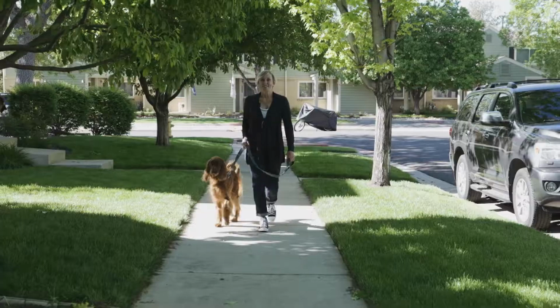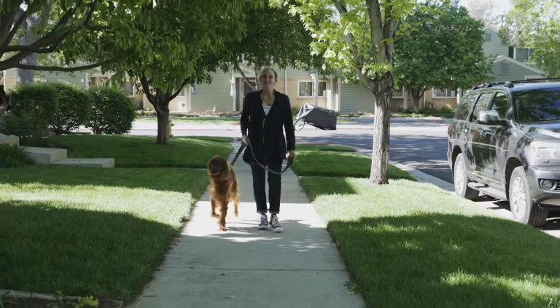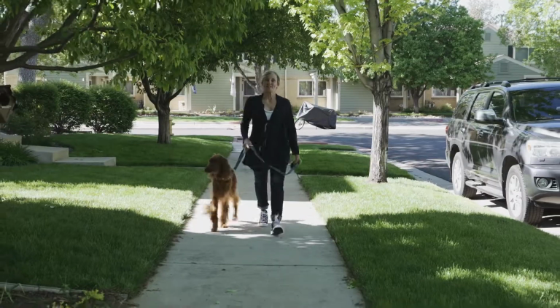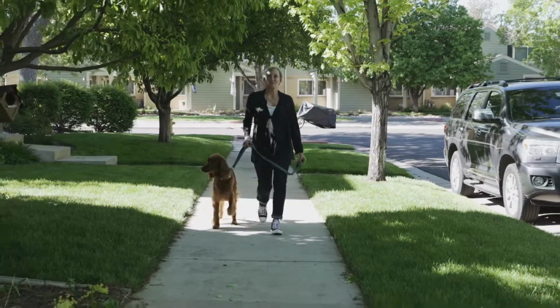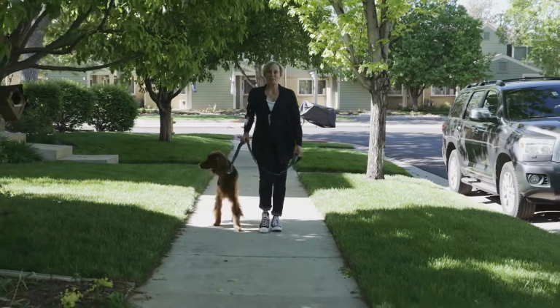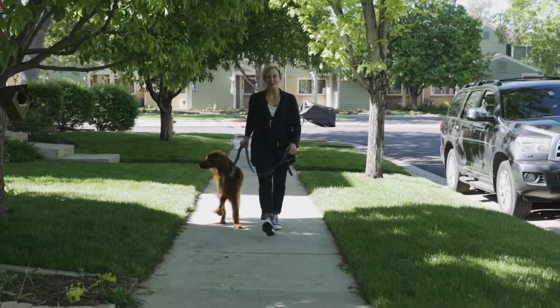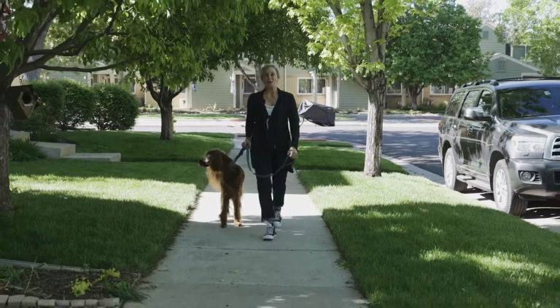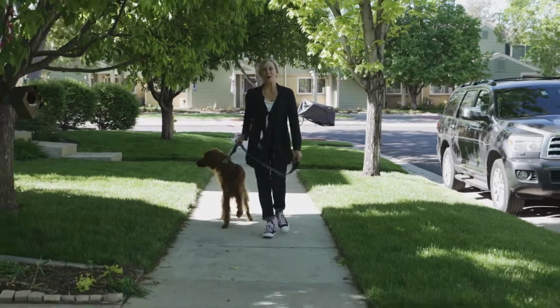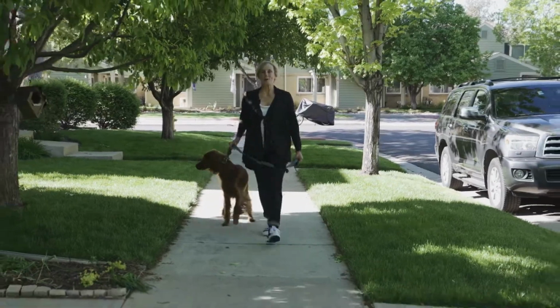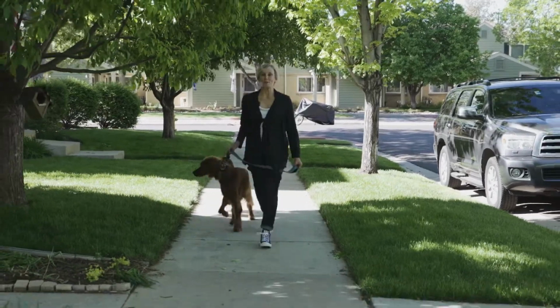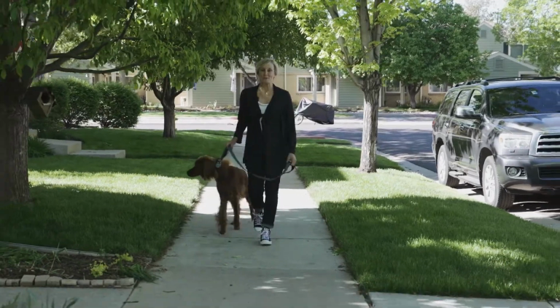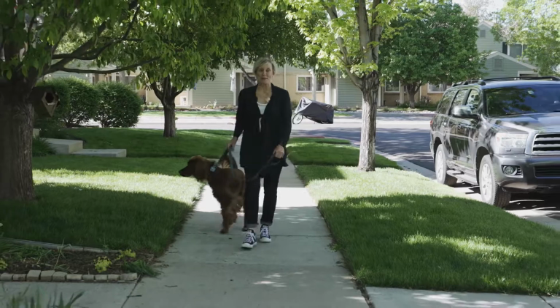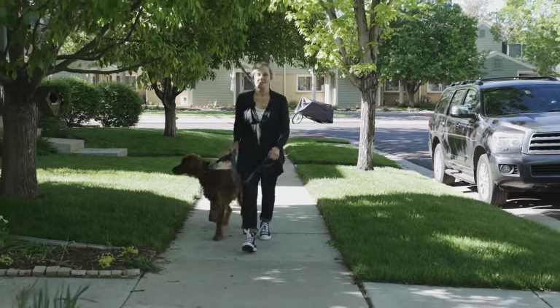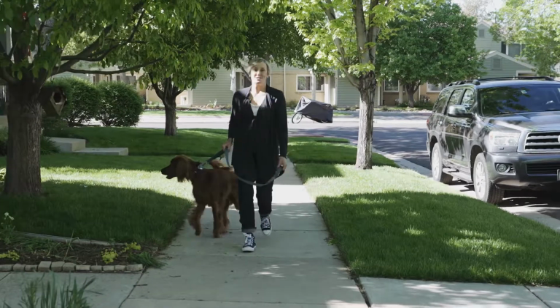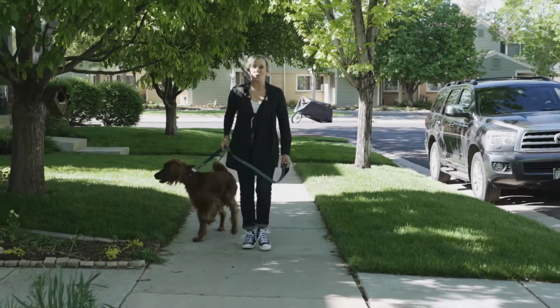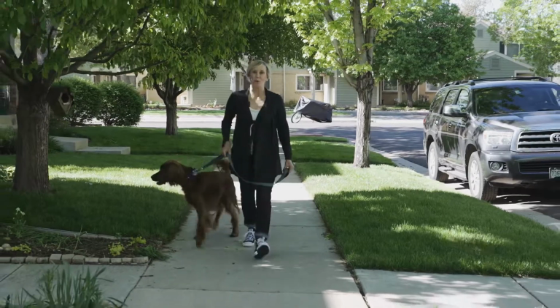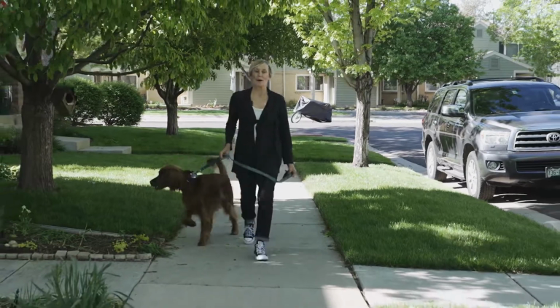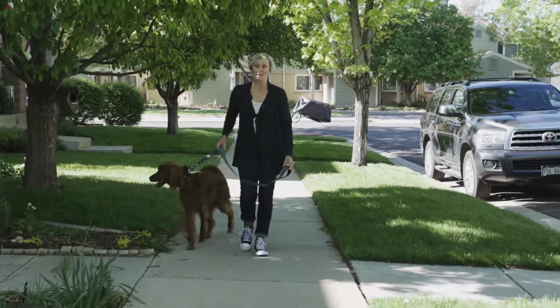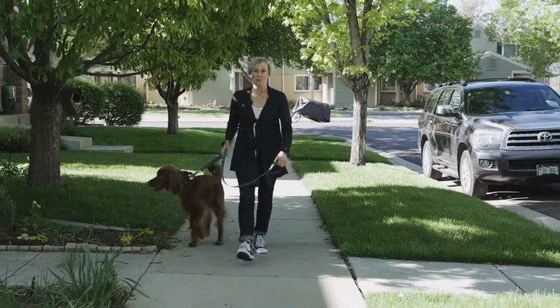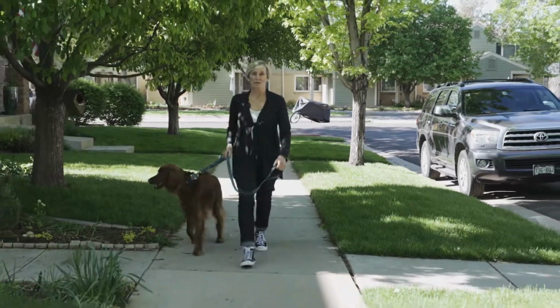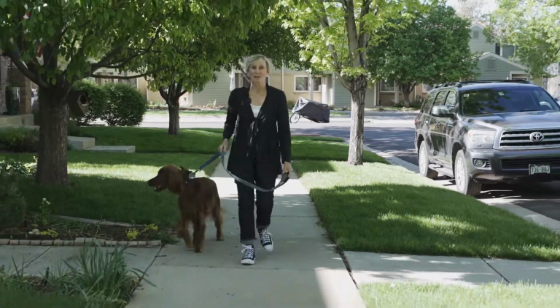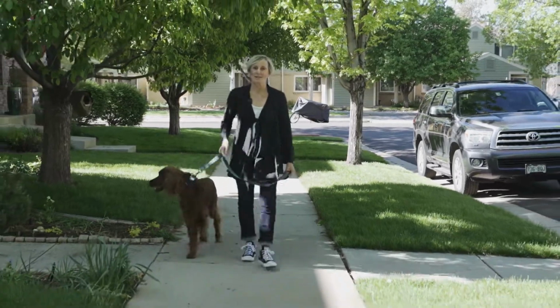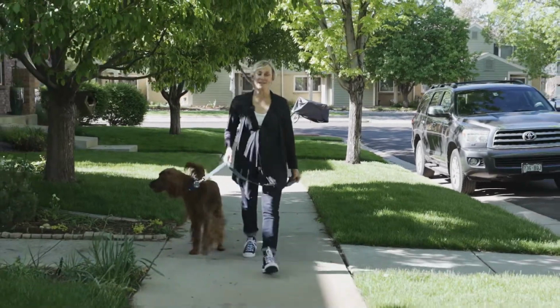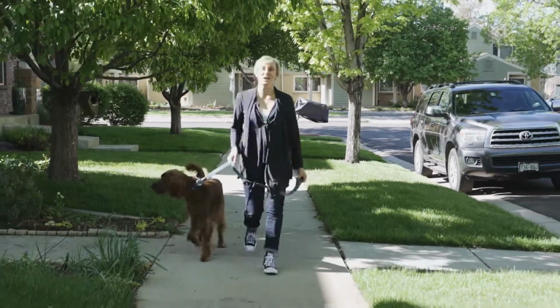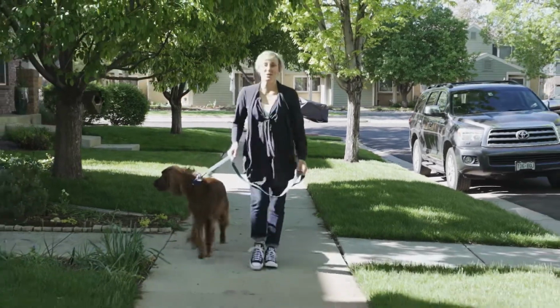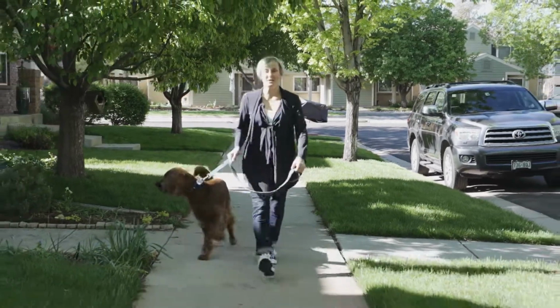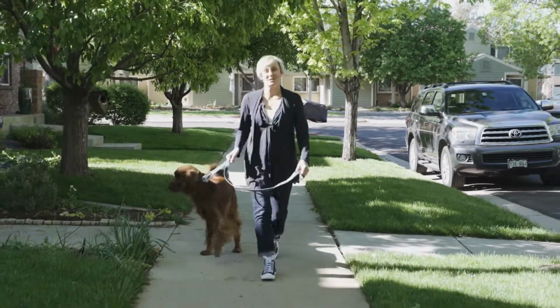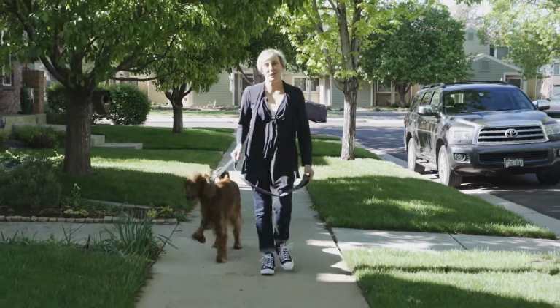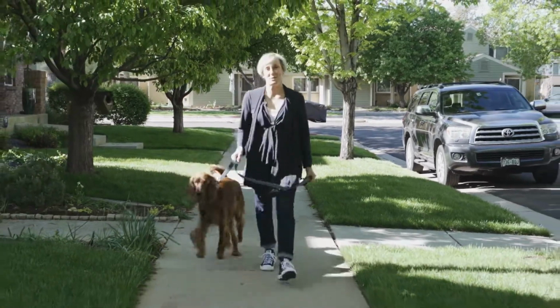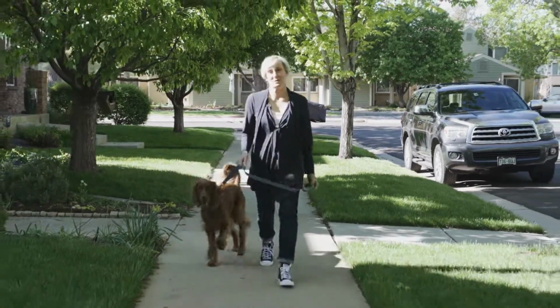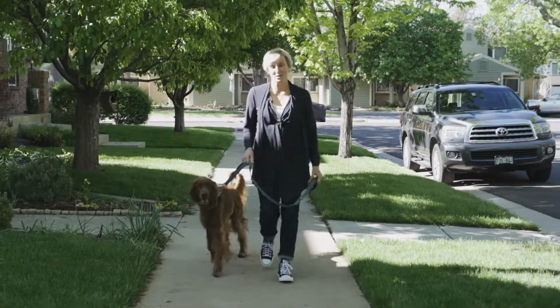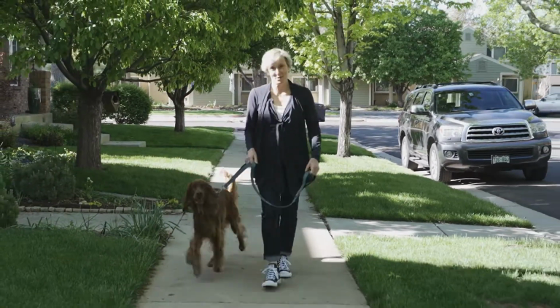So if you'd like wide open spaces and quiet neighborhoods, then Lowry is the neighborhood for you.